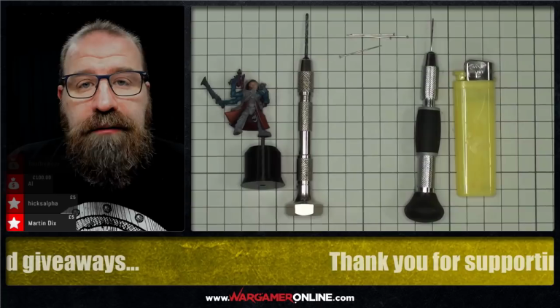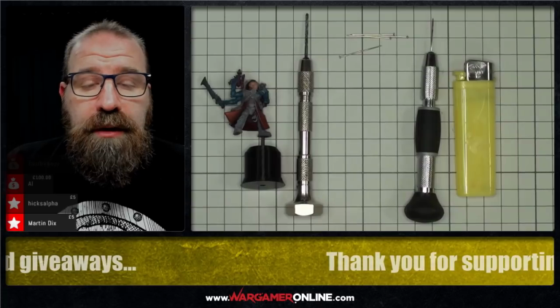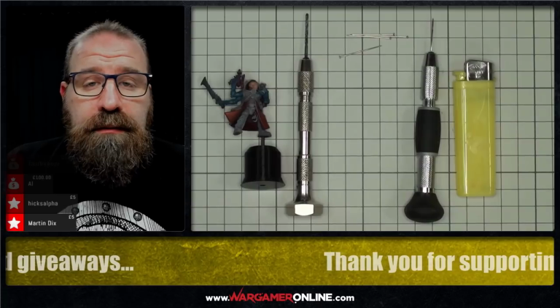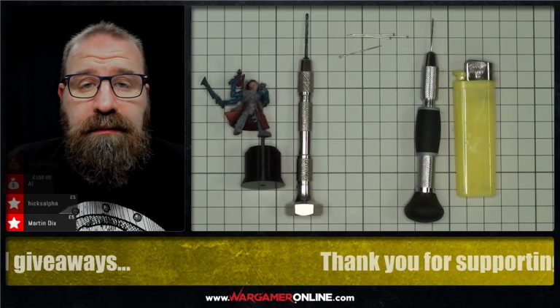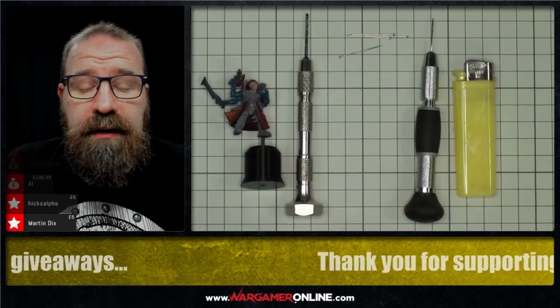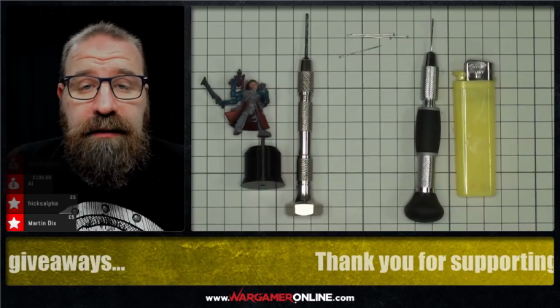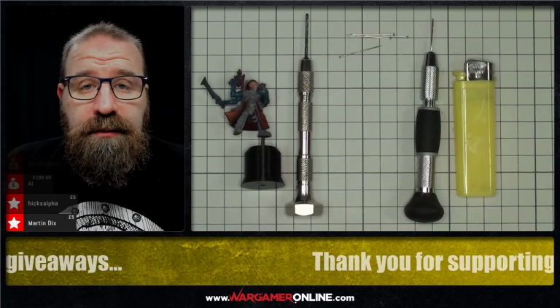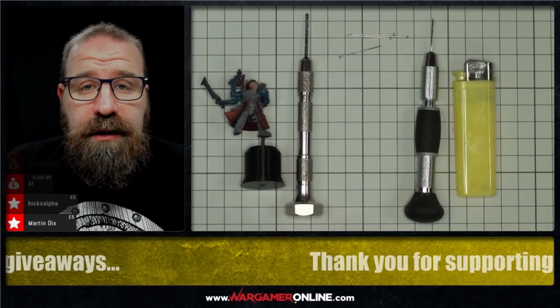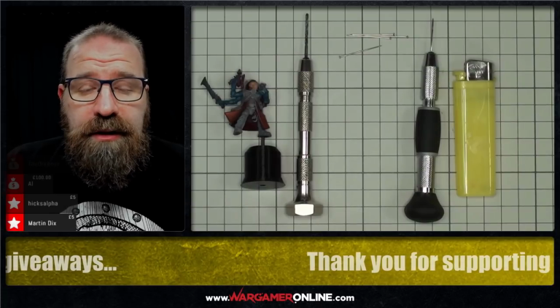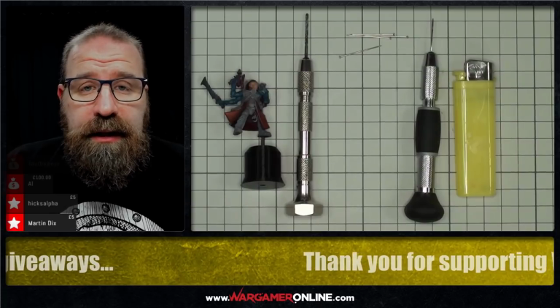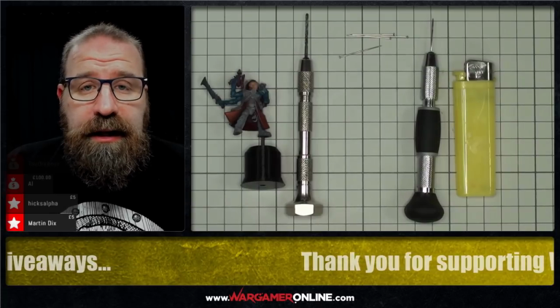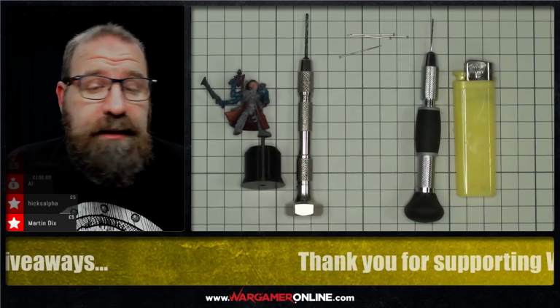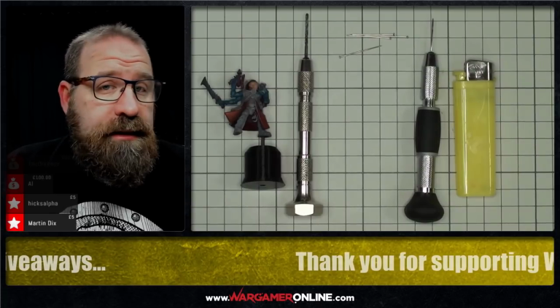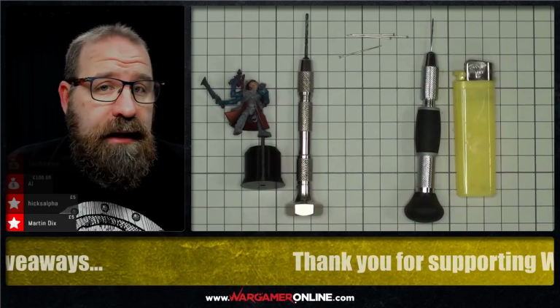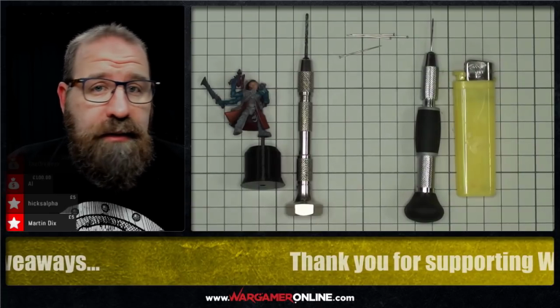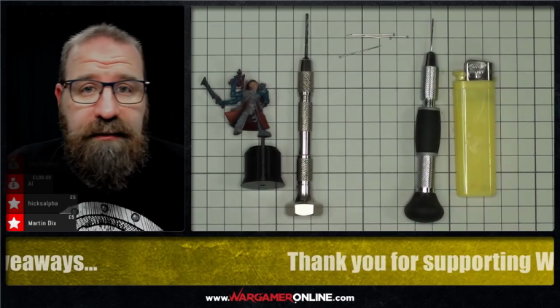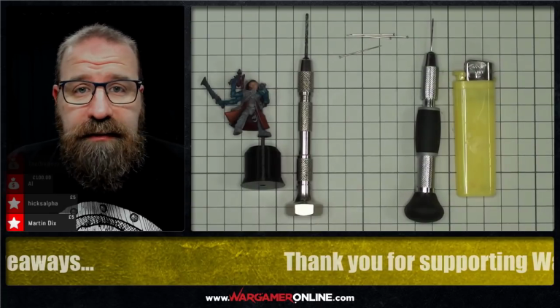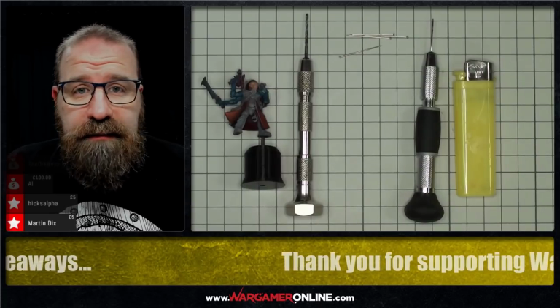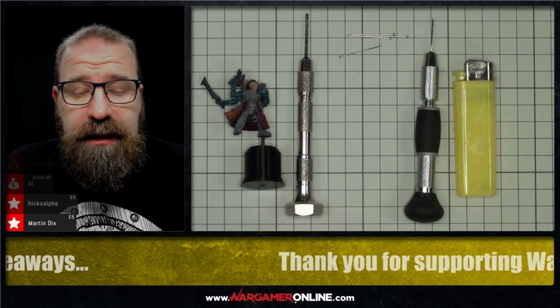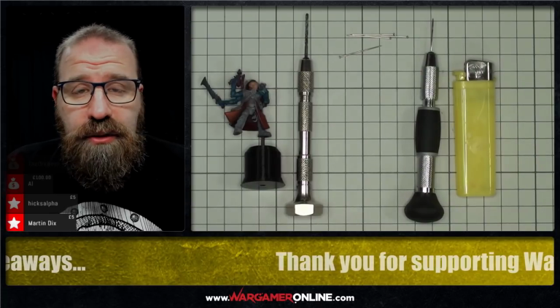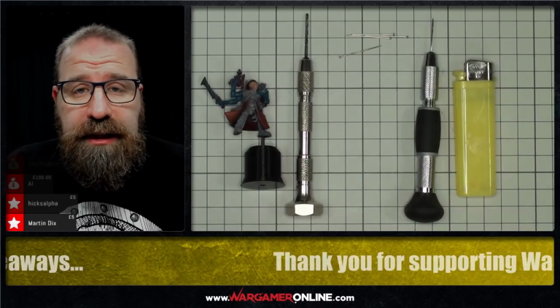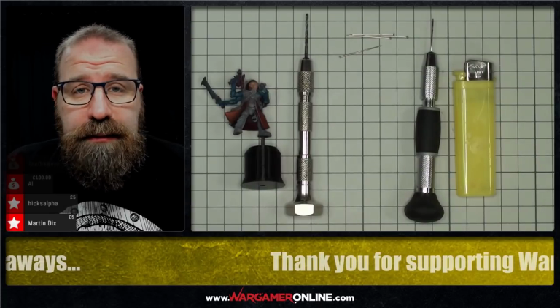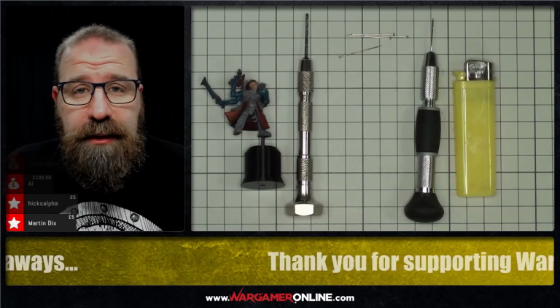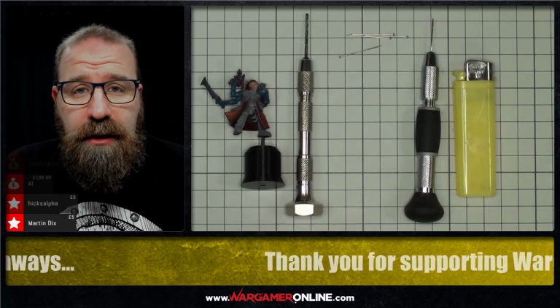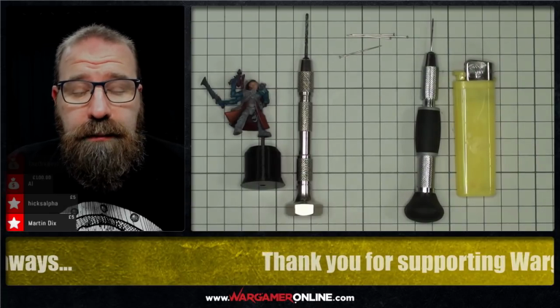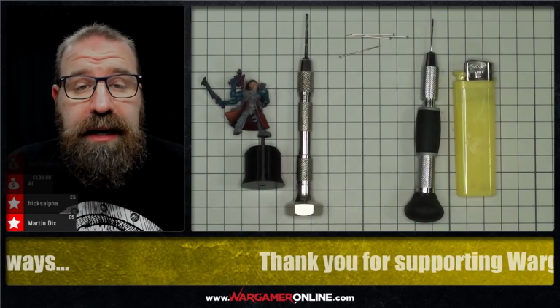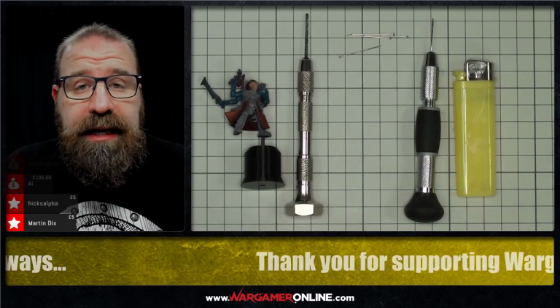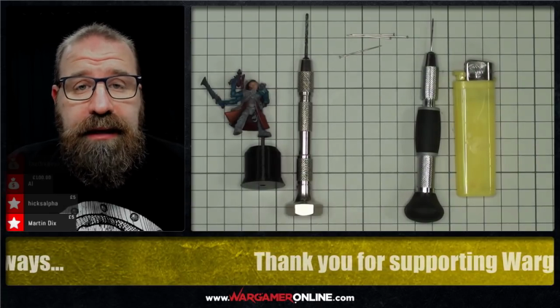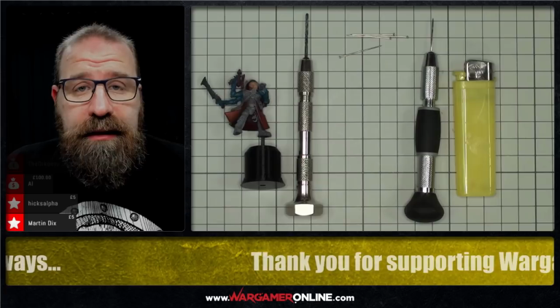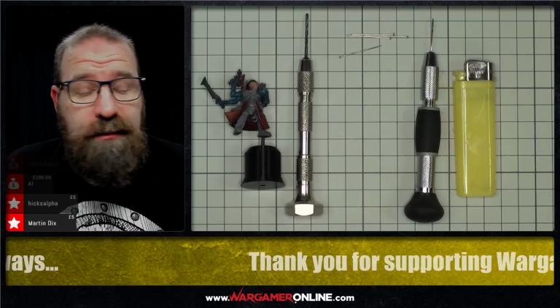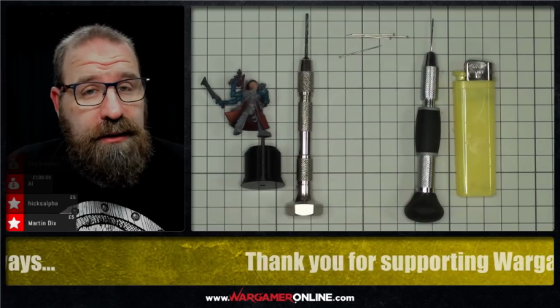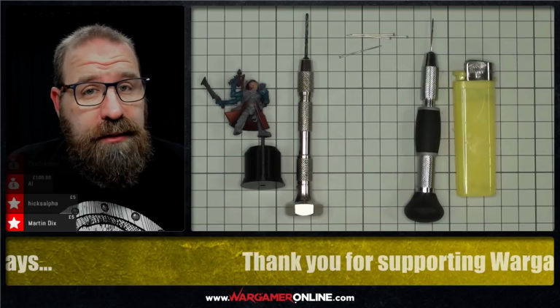Hey everyone, Phil here from Wargamer Online, and today we have a five-minute quick tip on pinning the impossible.